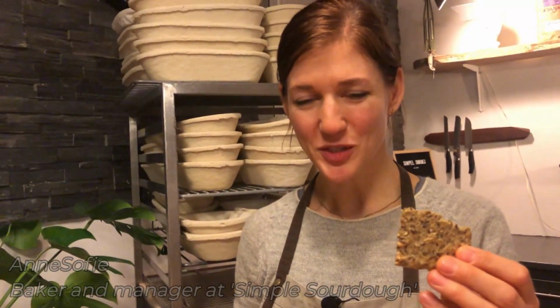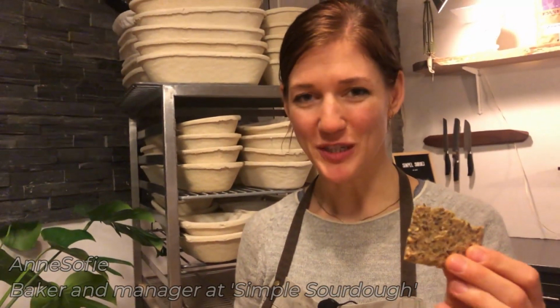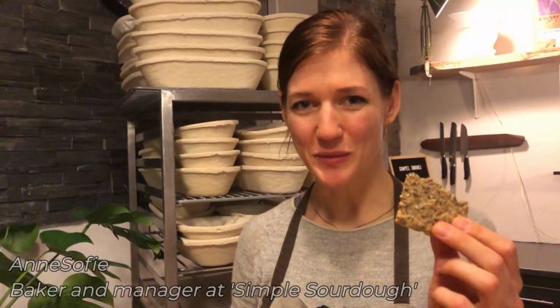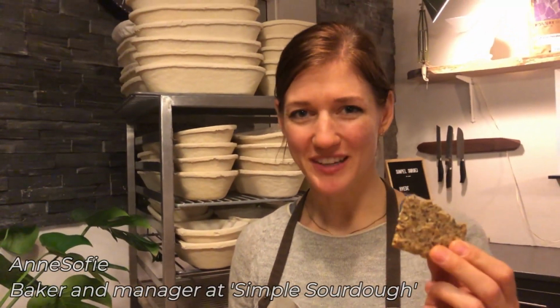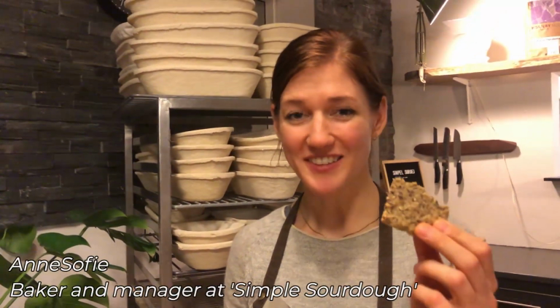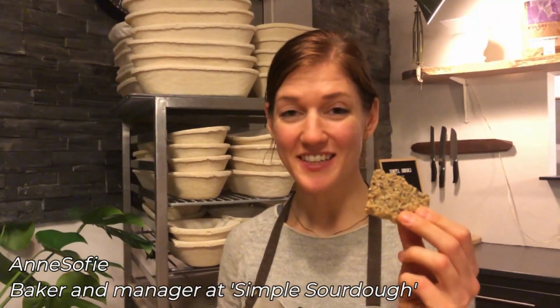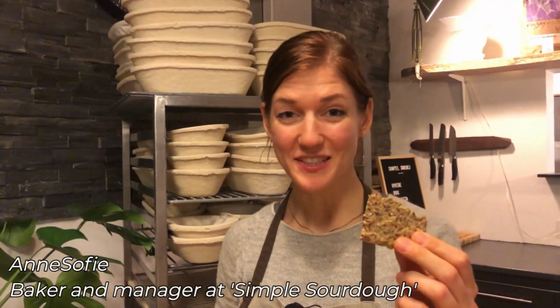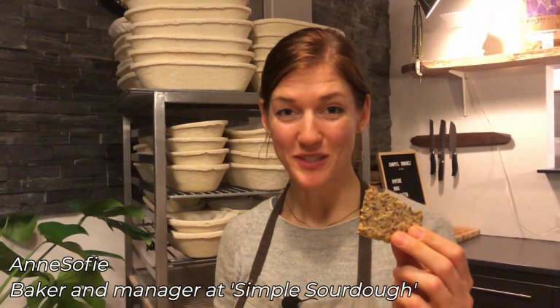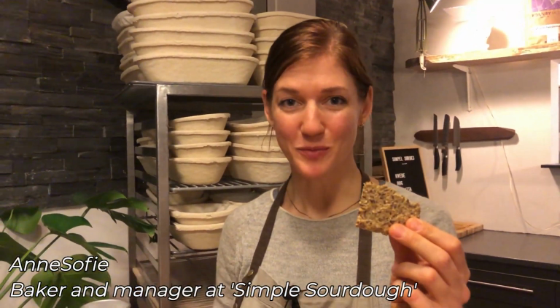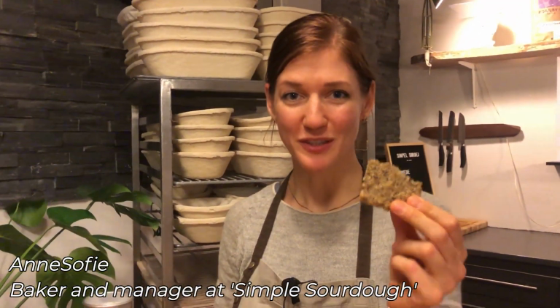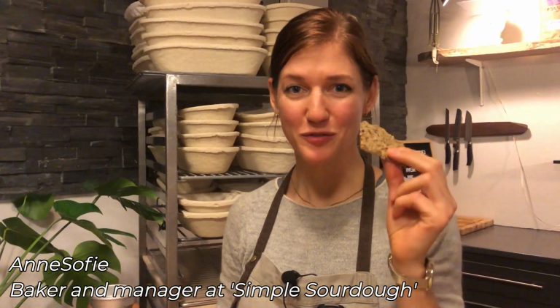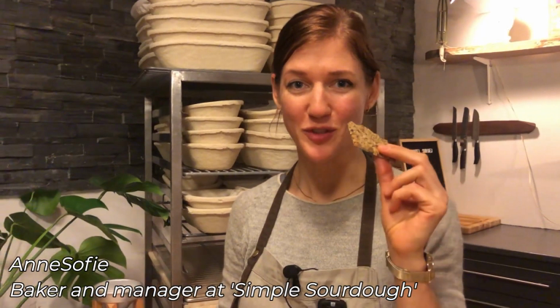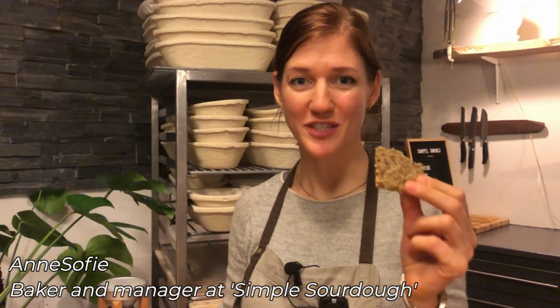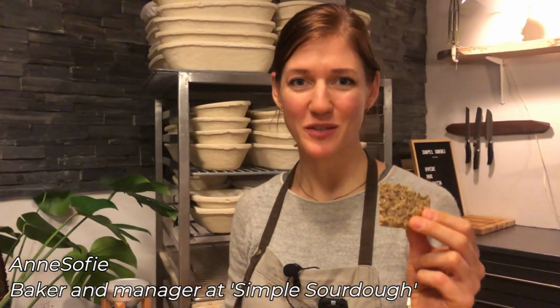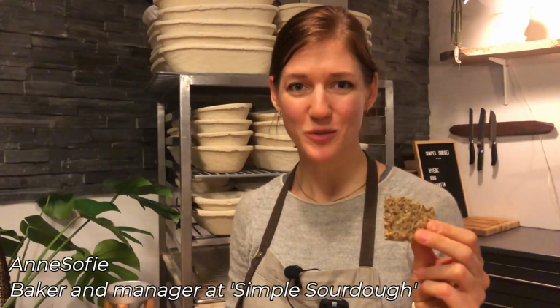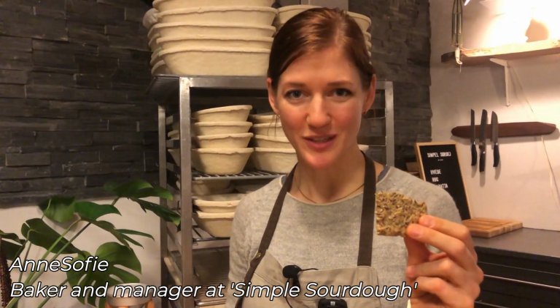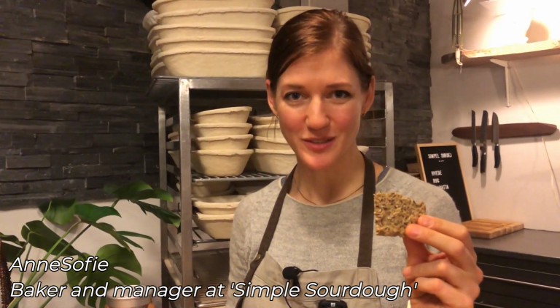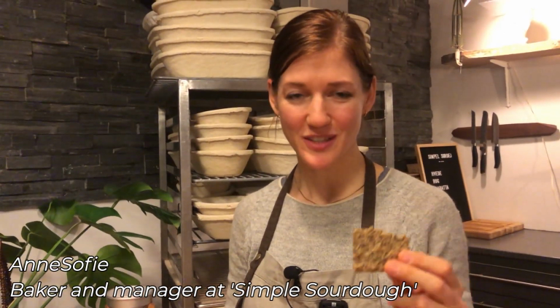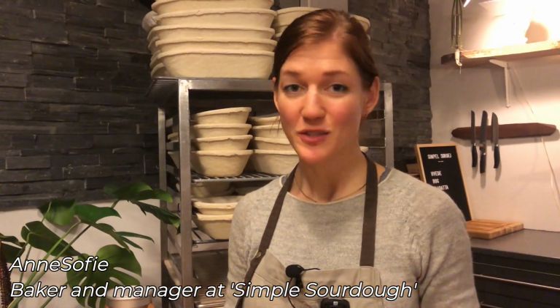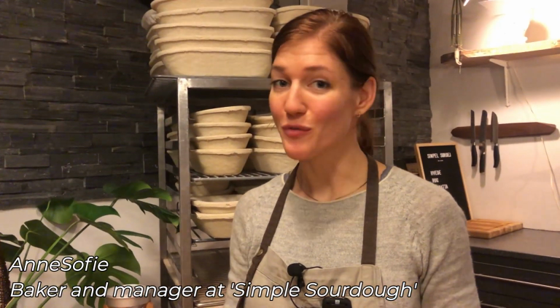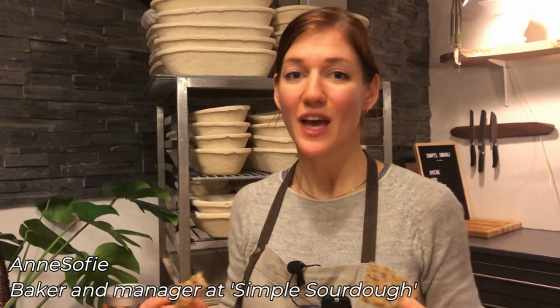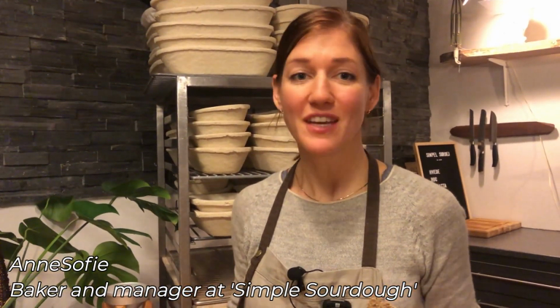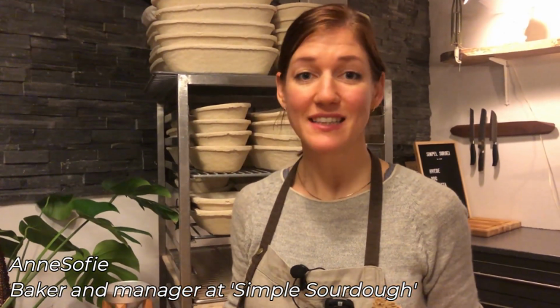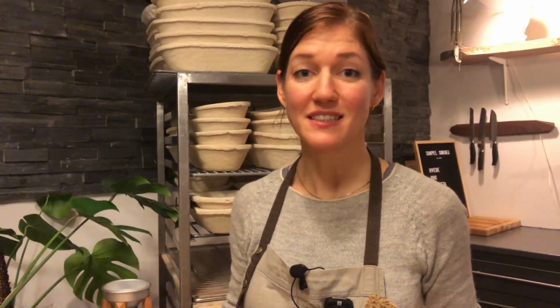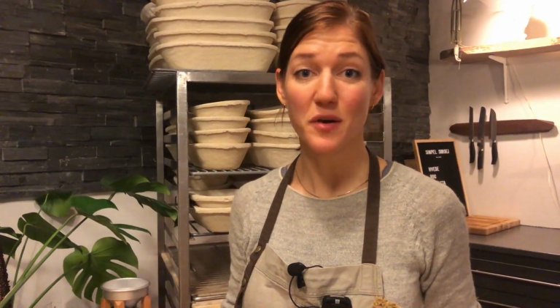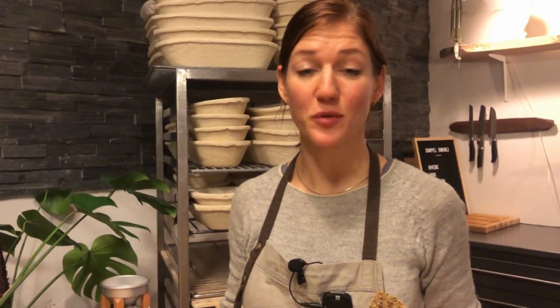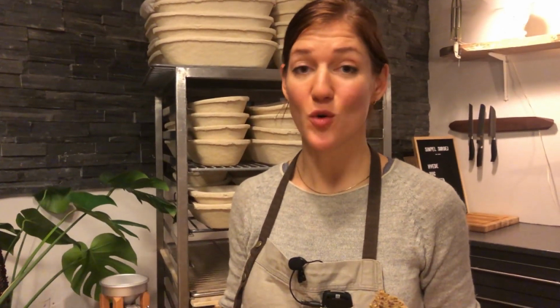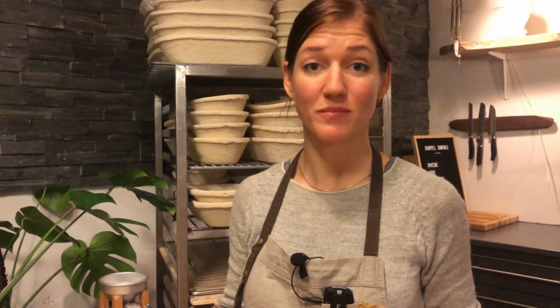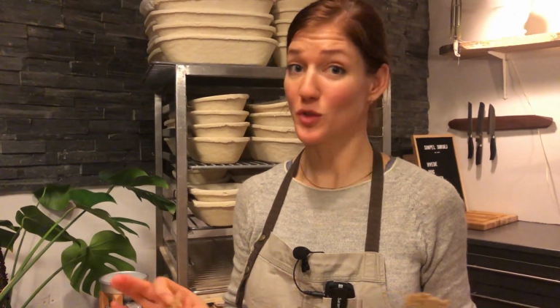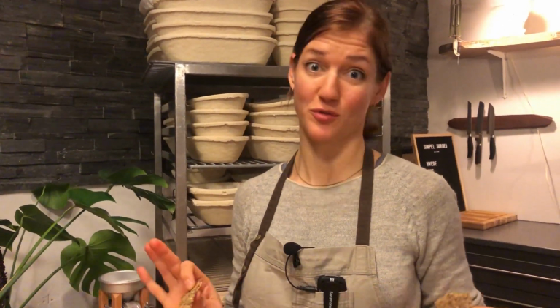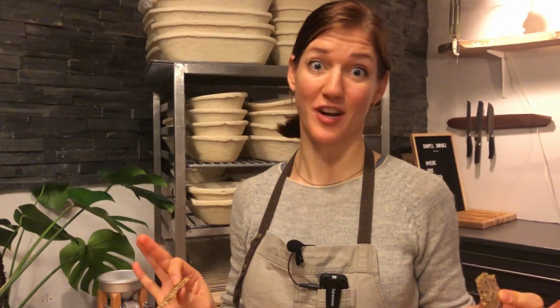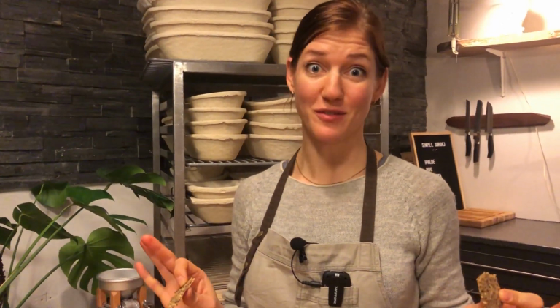Today we're making this easy recipe for sourdough crackers. If you have any excess sourdough at home, don't throw it out.